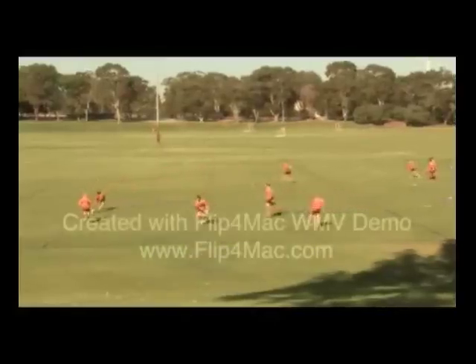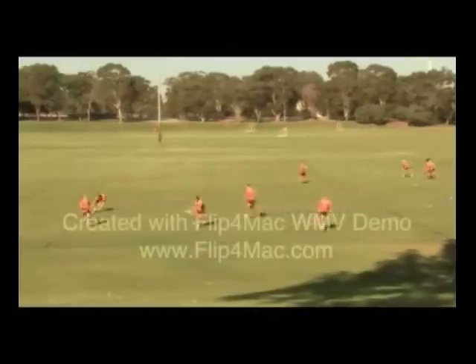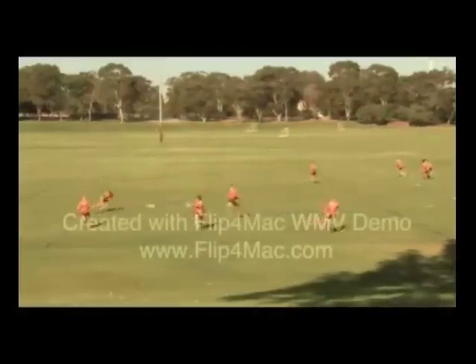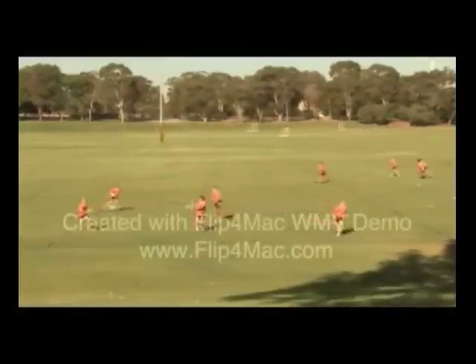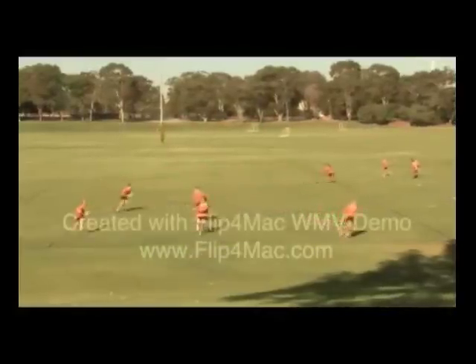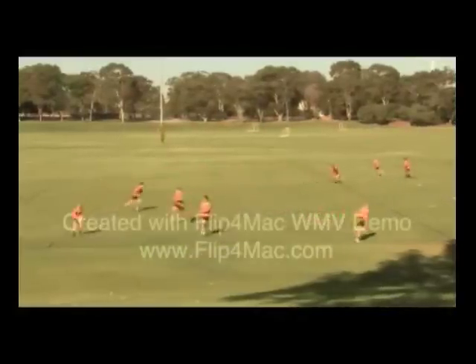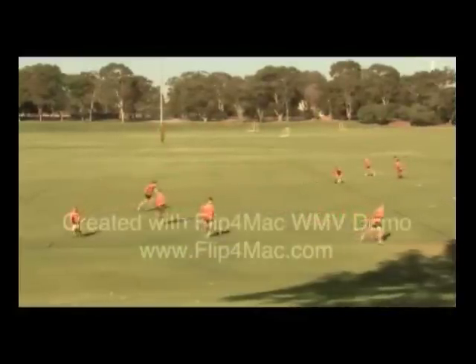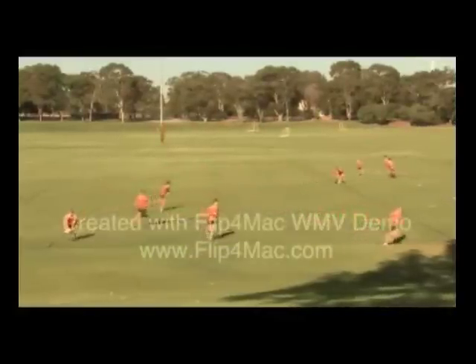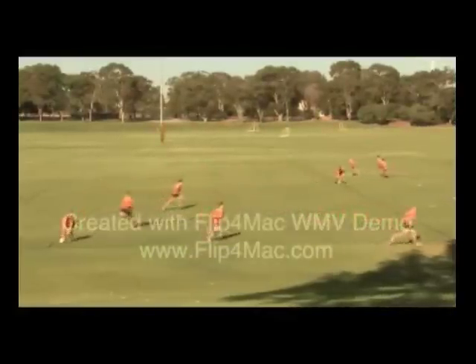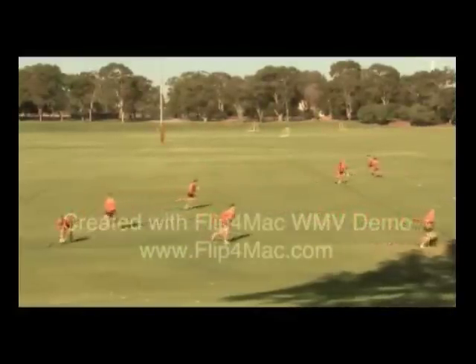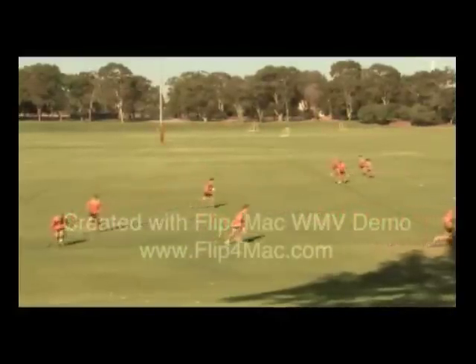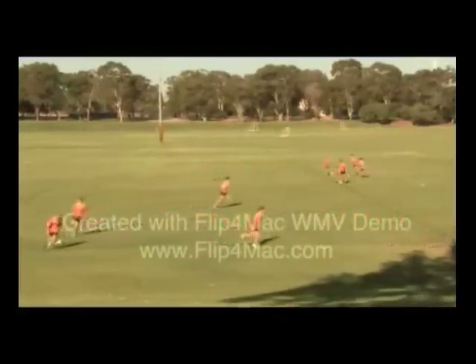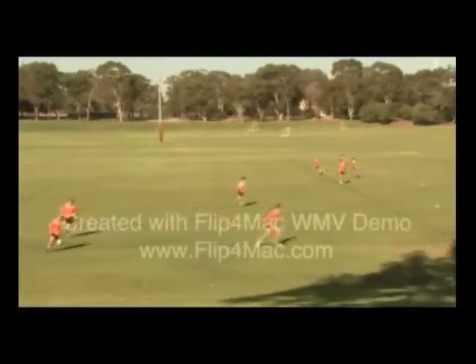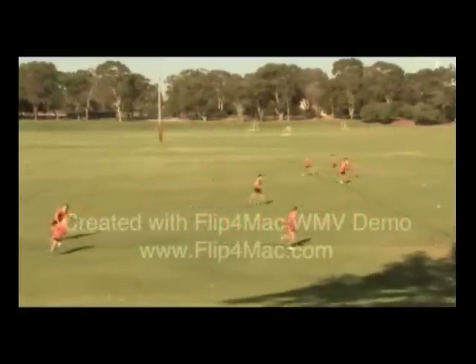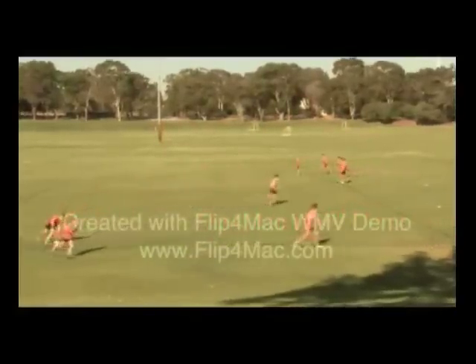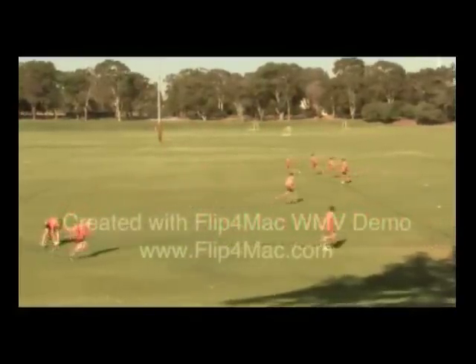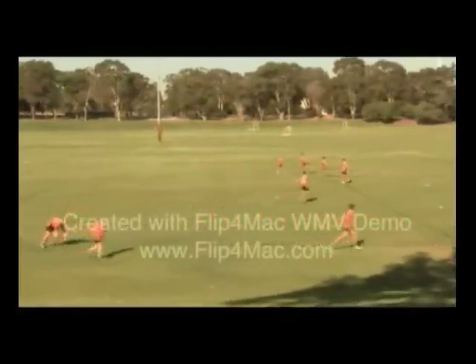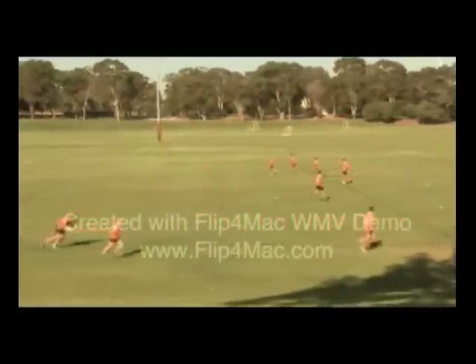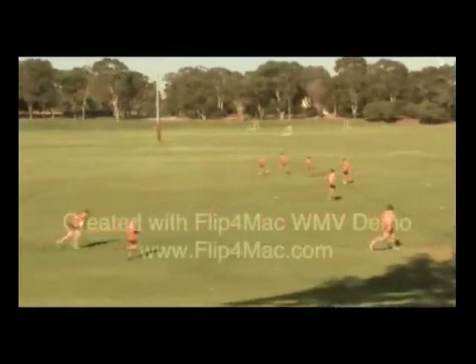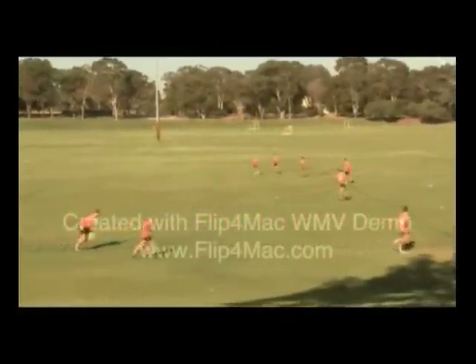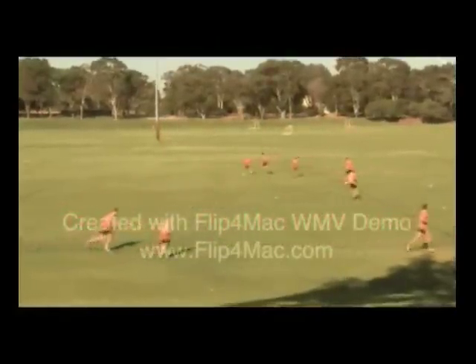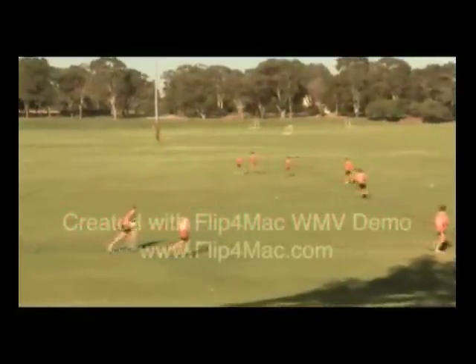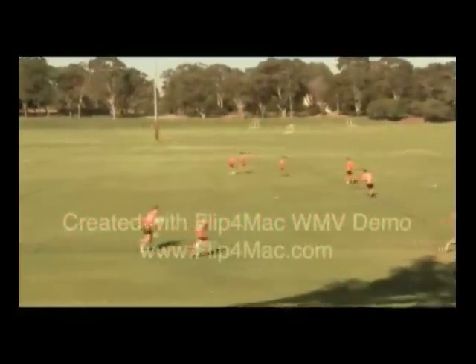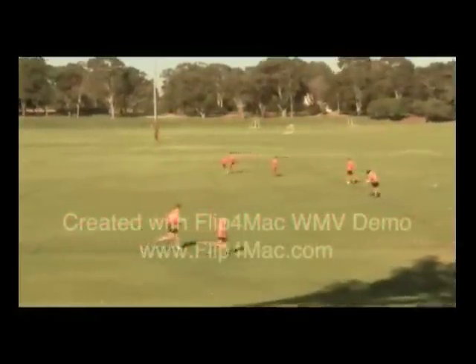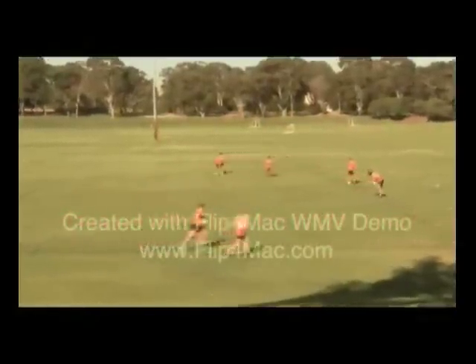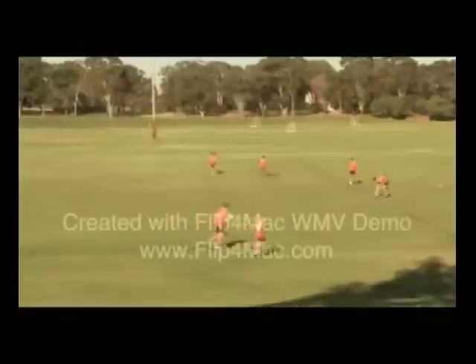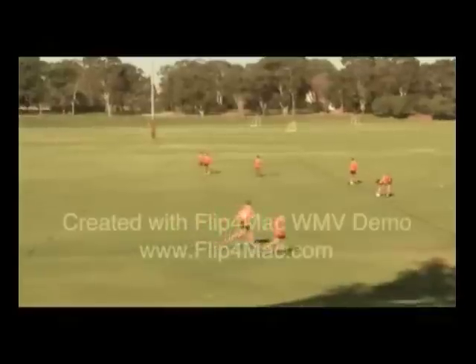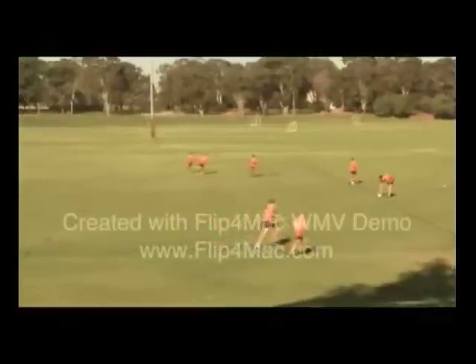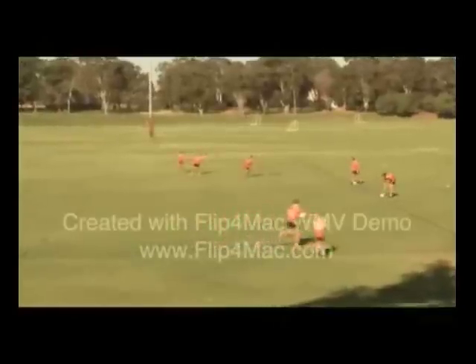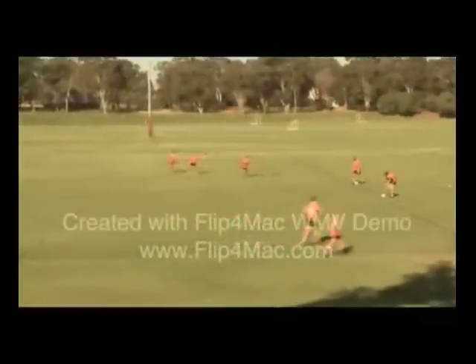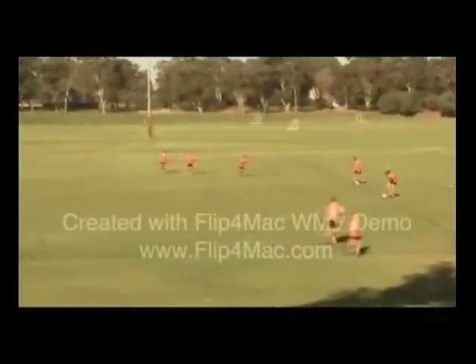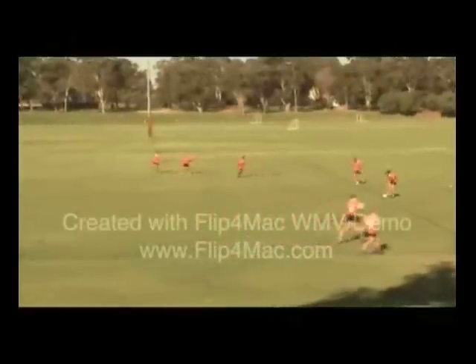Hi, I'm Matt Tink from Rugby WA. This catch and pass drill works on fitness, ball work and vision.